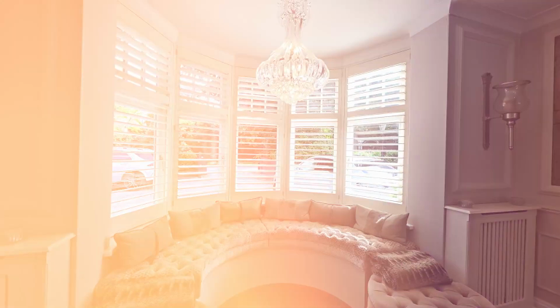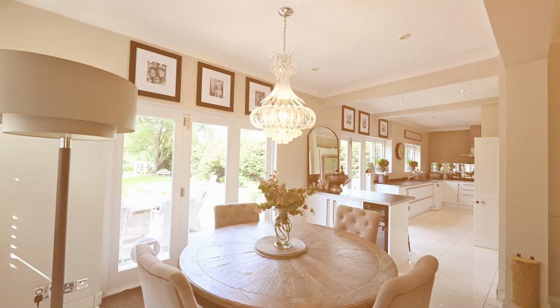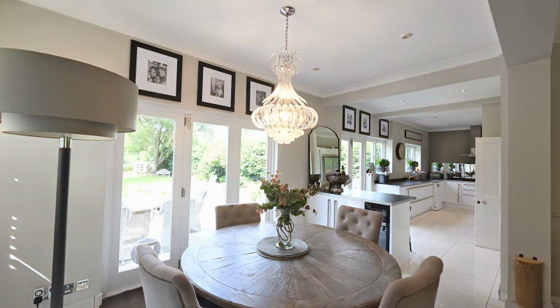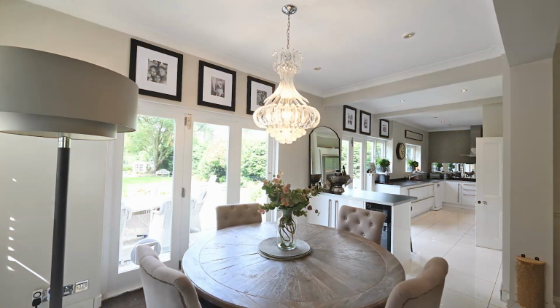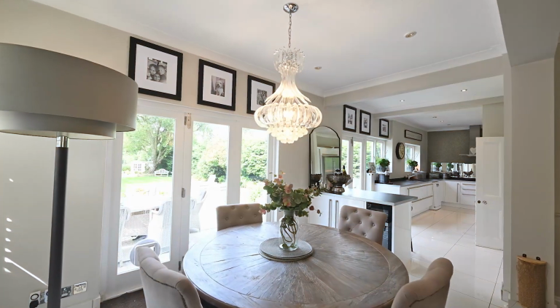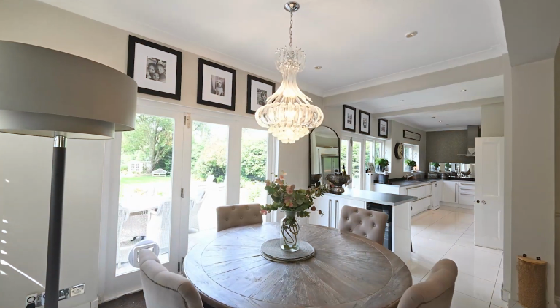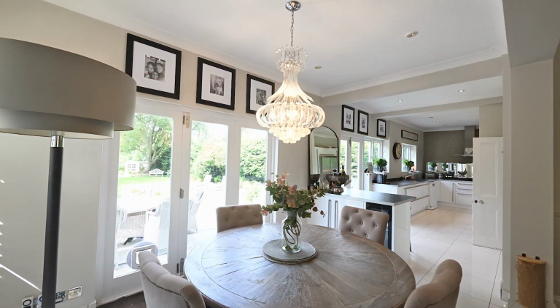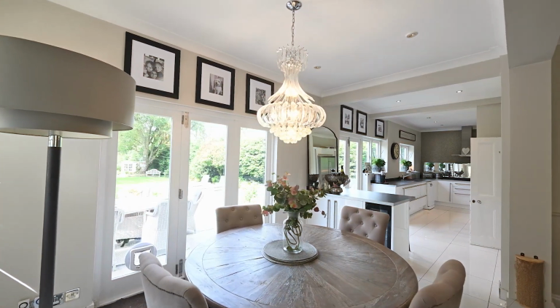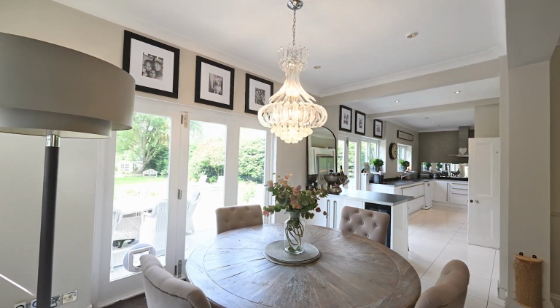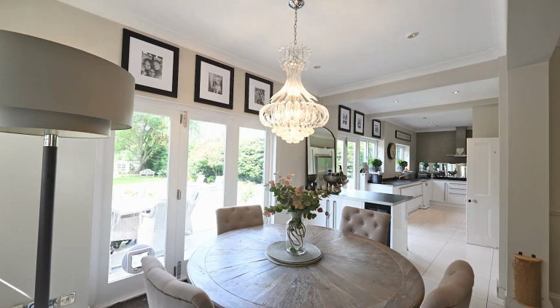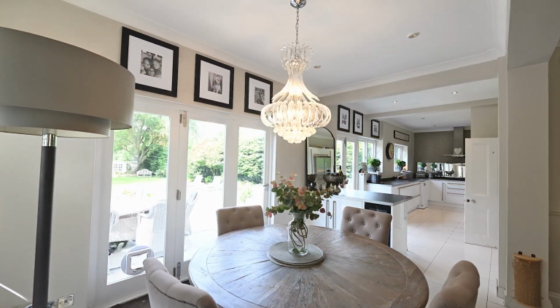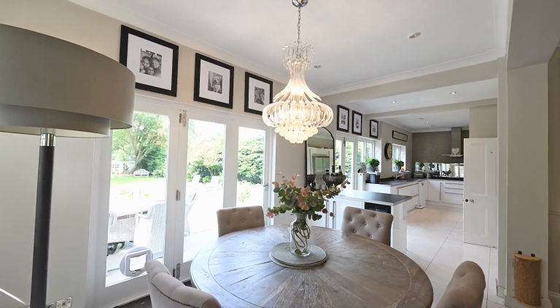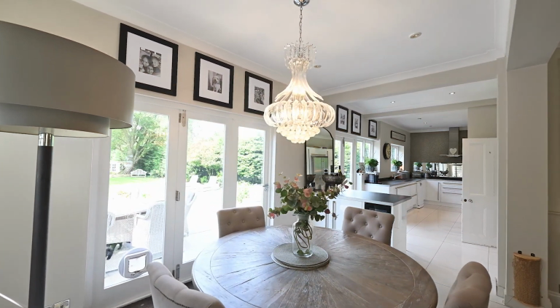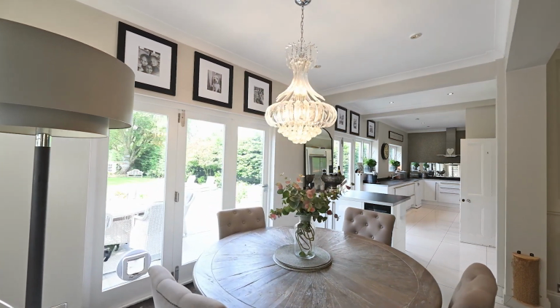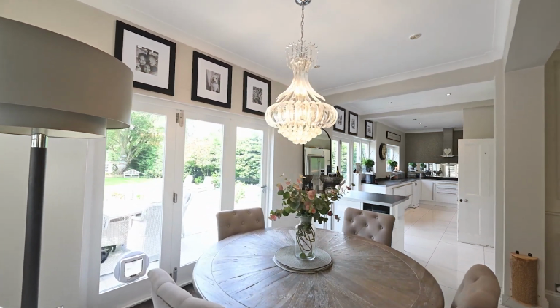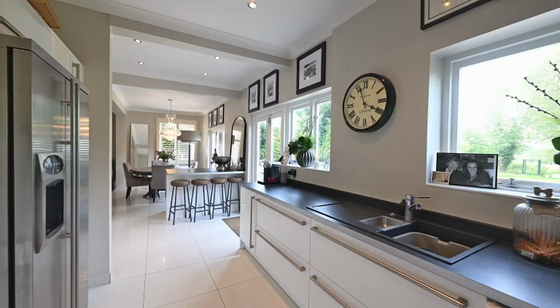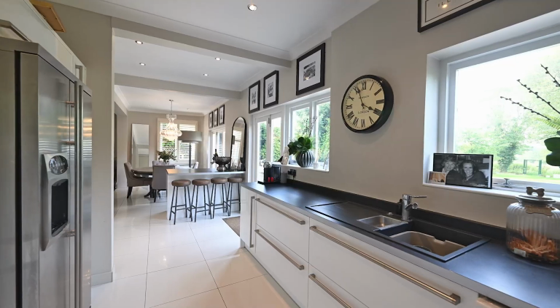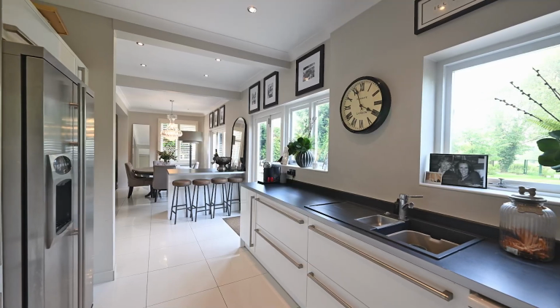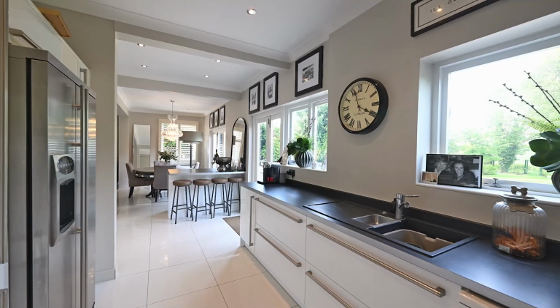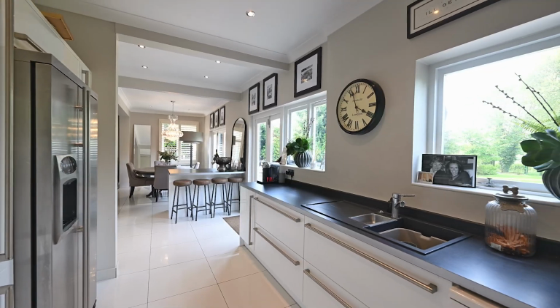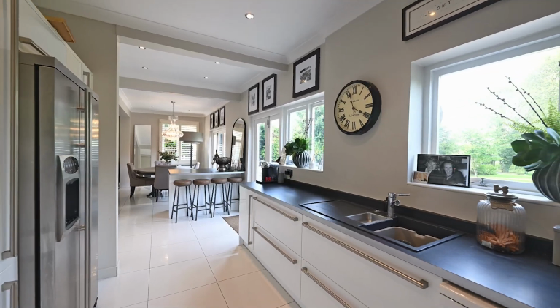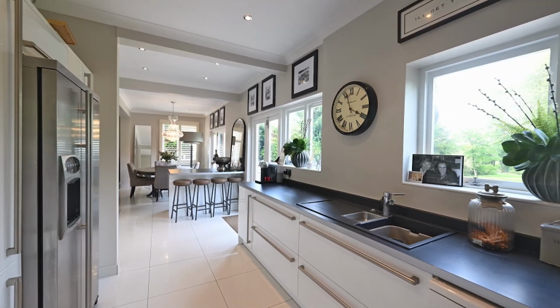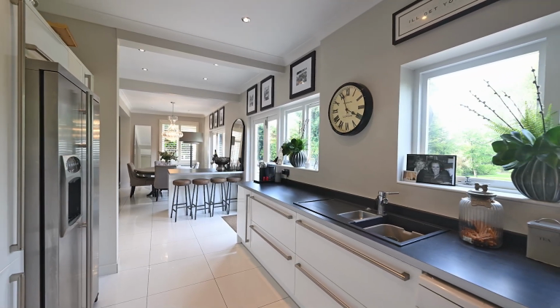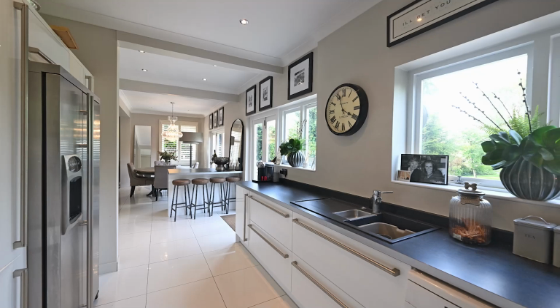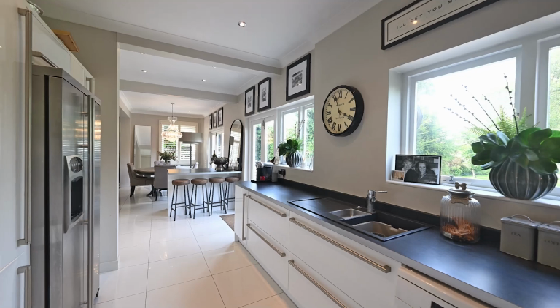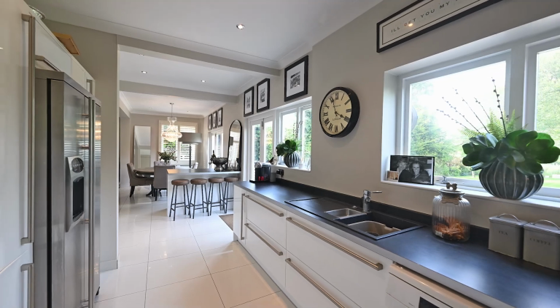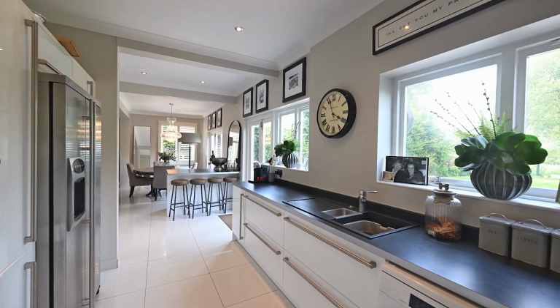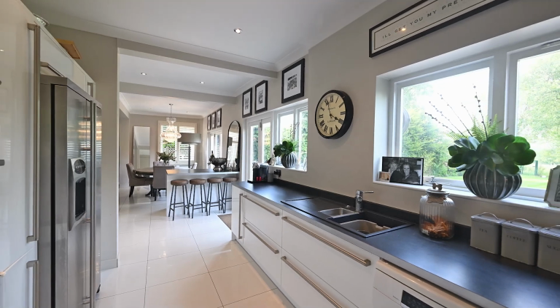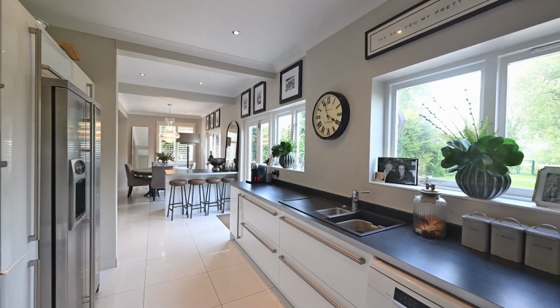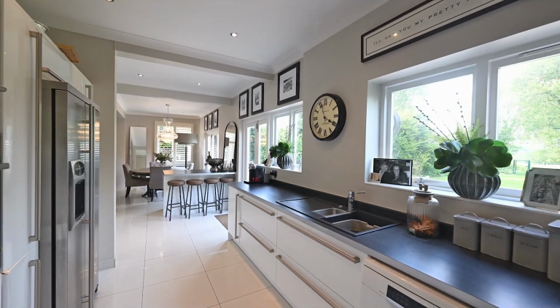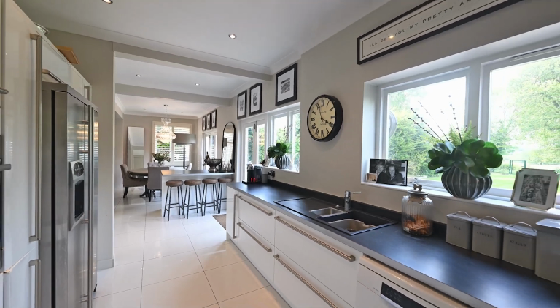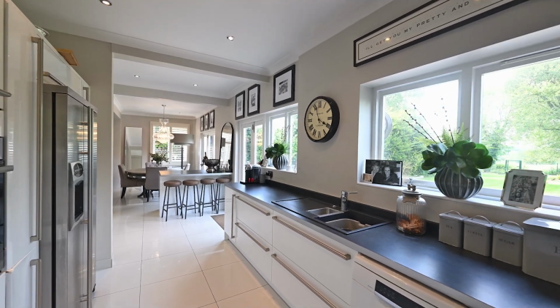Leading on from the beautiful living room we have a family kitchen dining area with high-spec Bosch appliances.